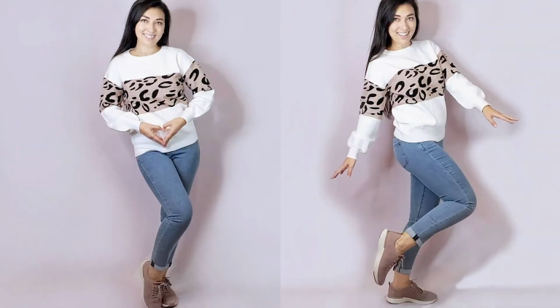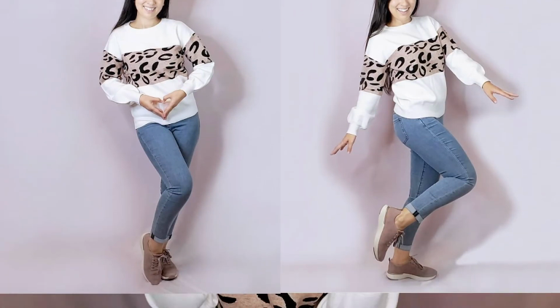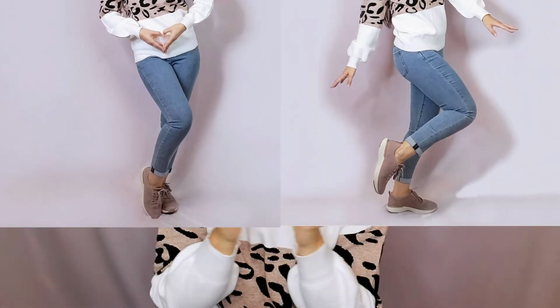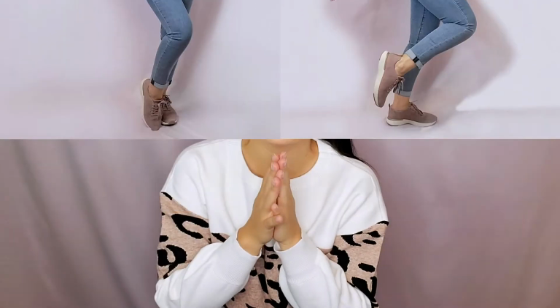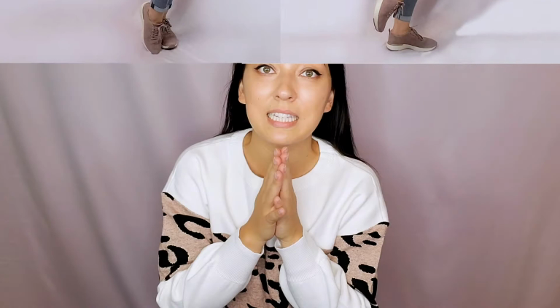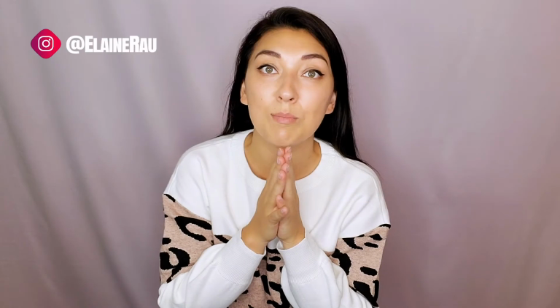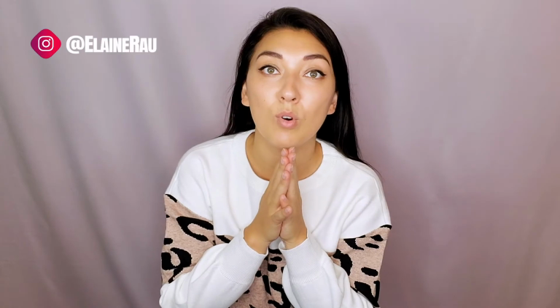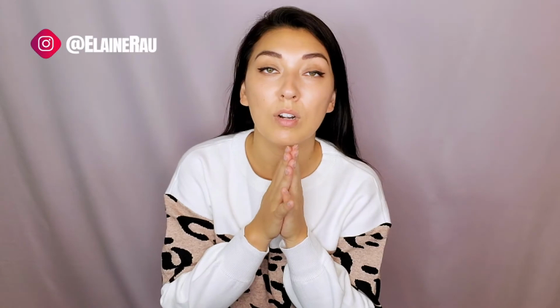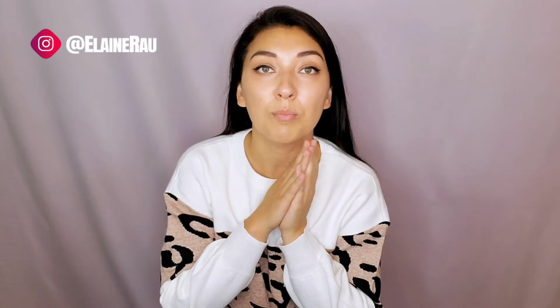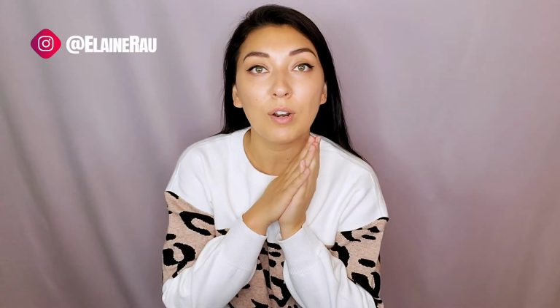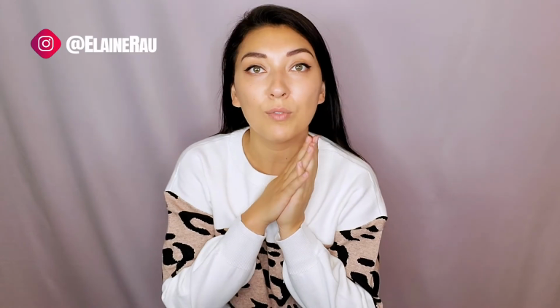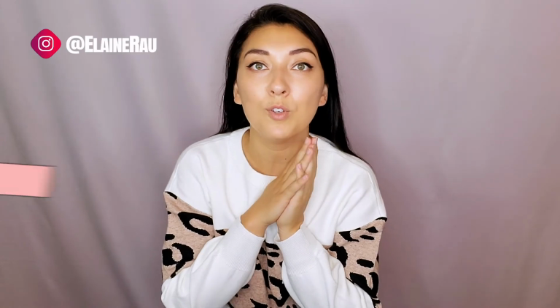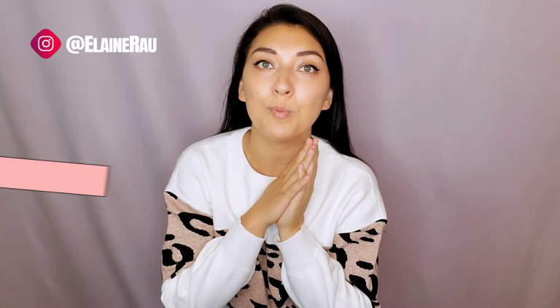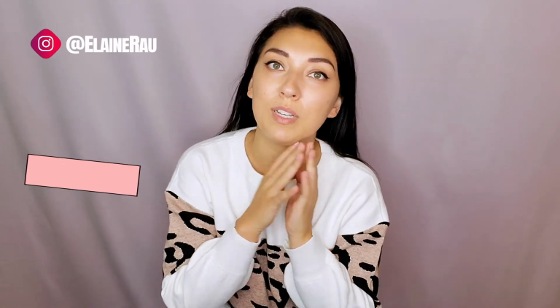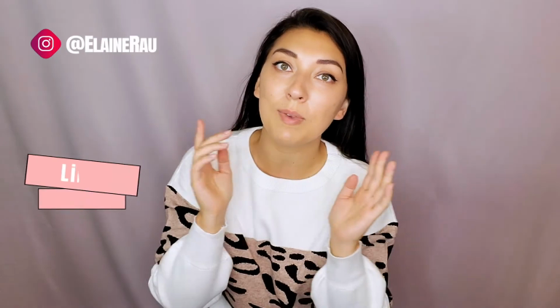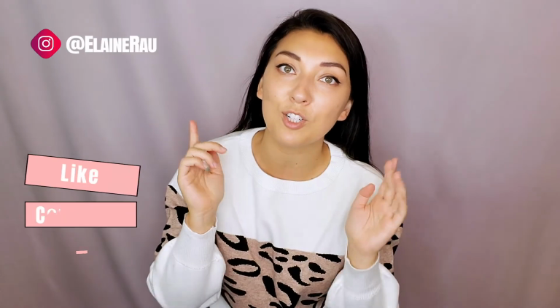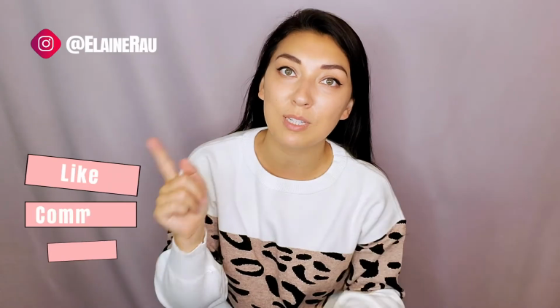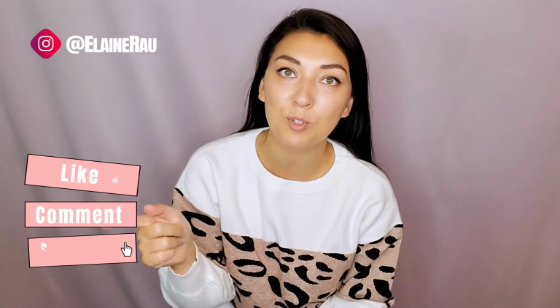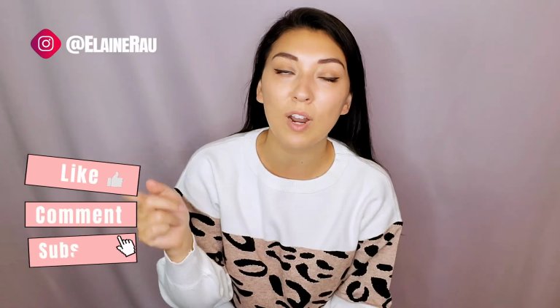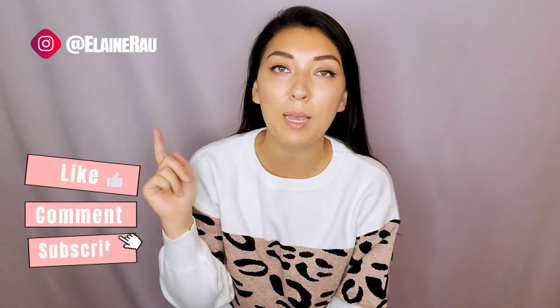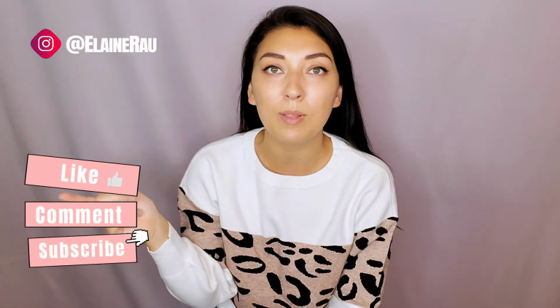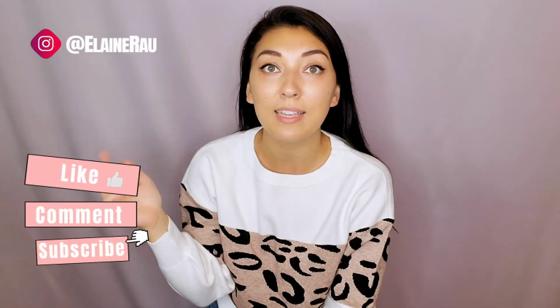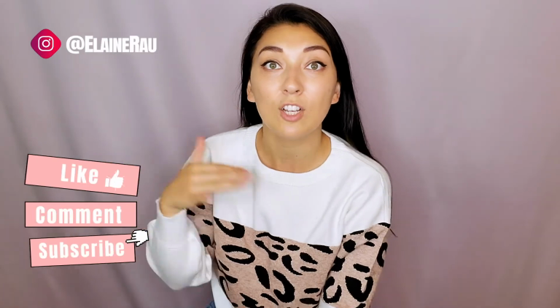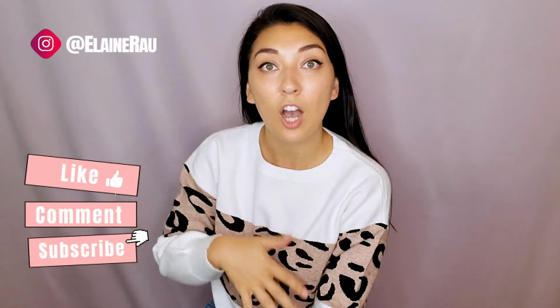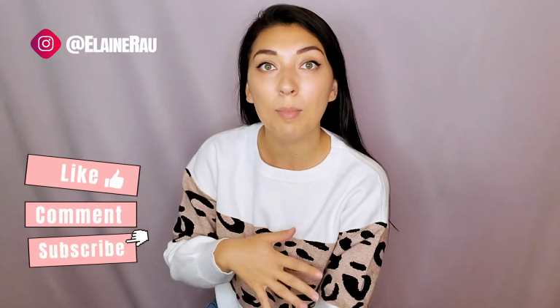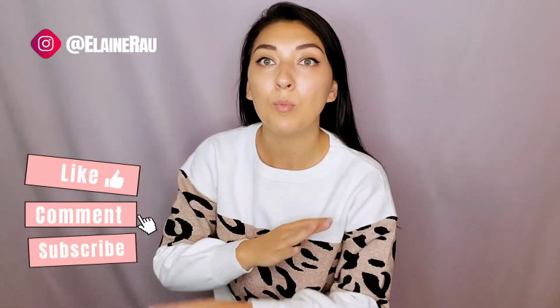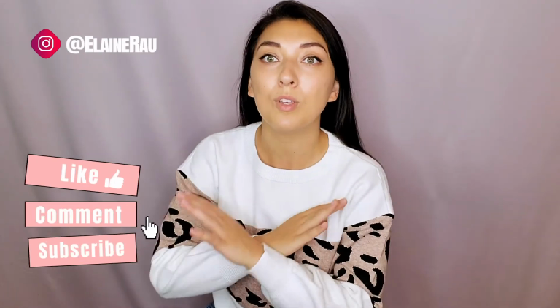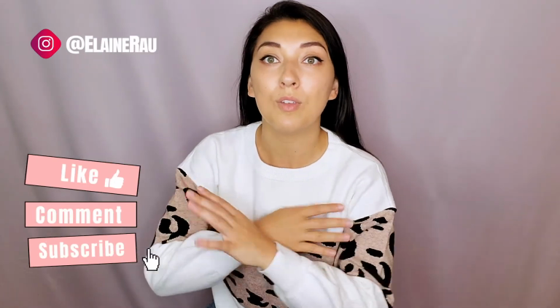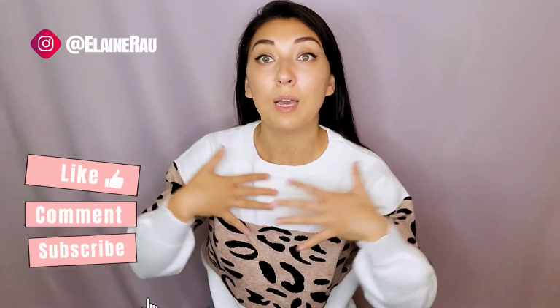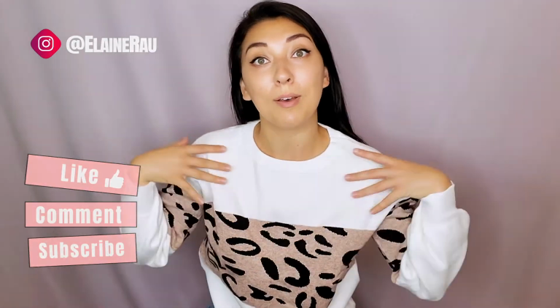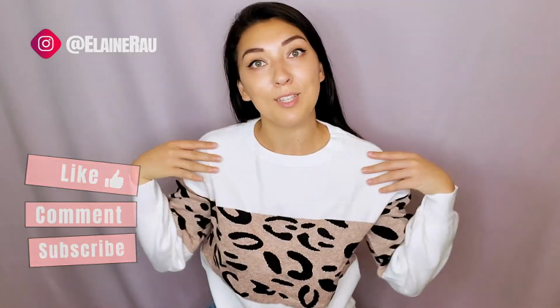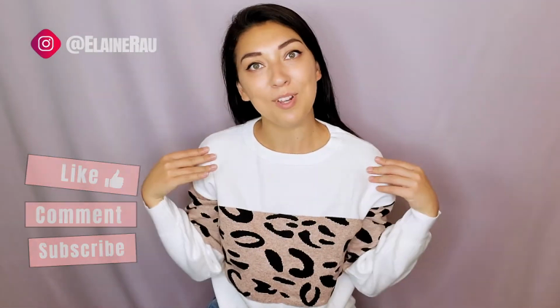If you would like to see more product reviews, please make sure to subscribe, like, and comment what you think about this sweater.